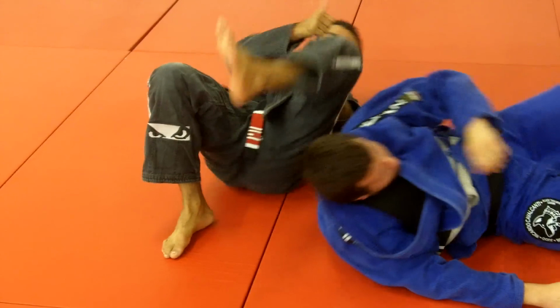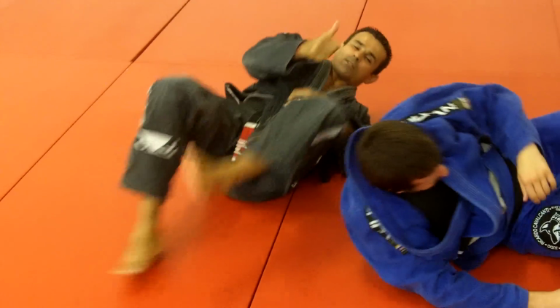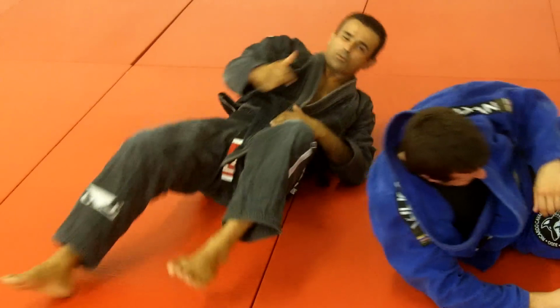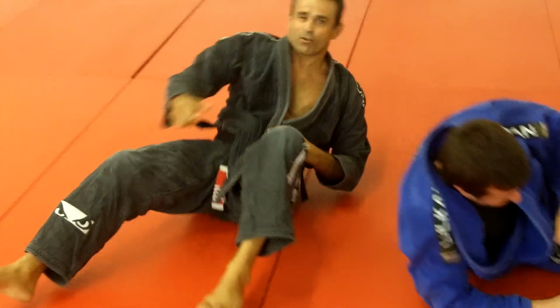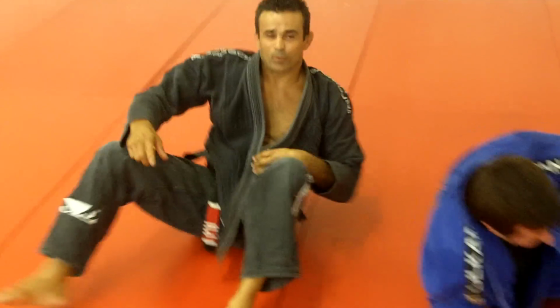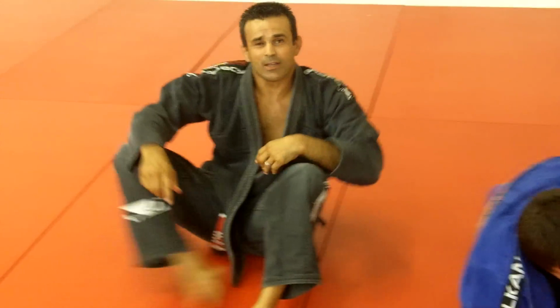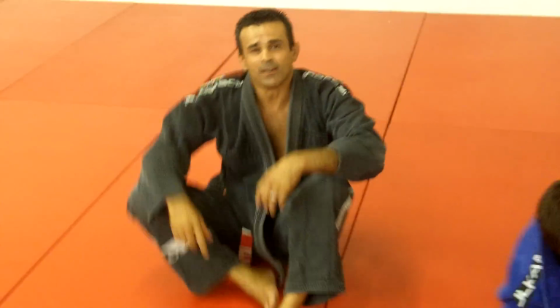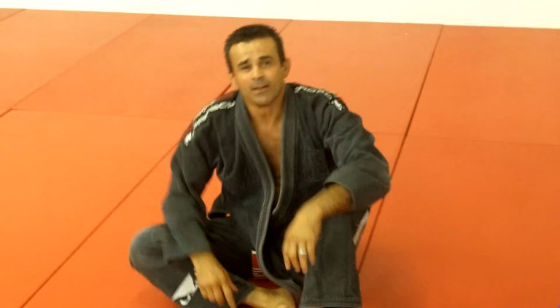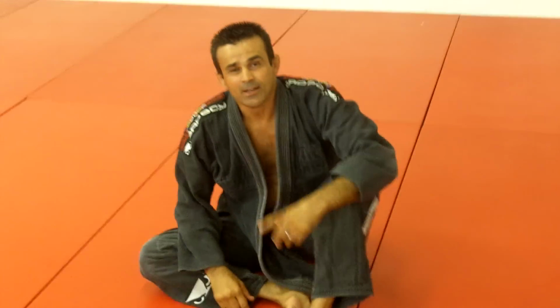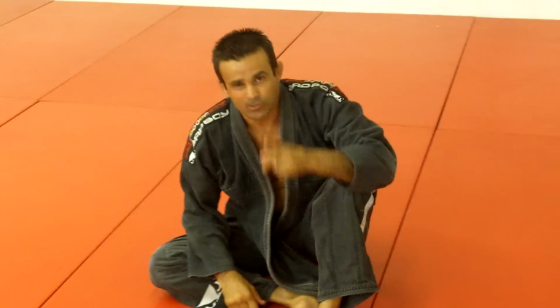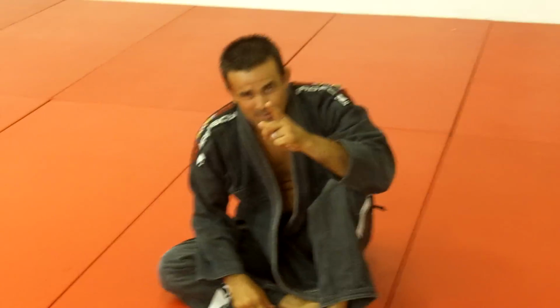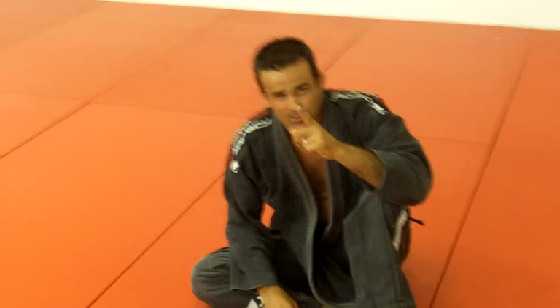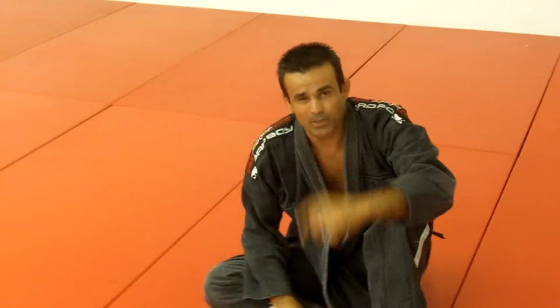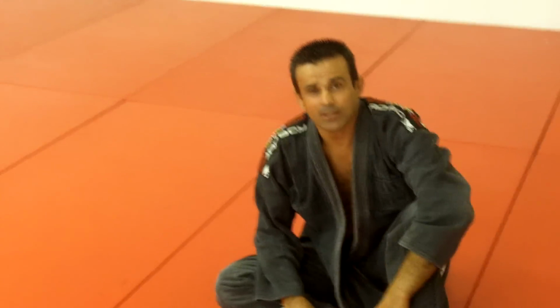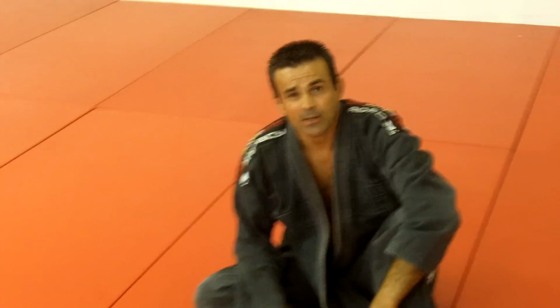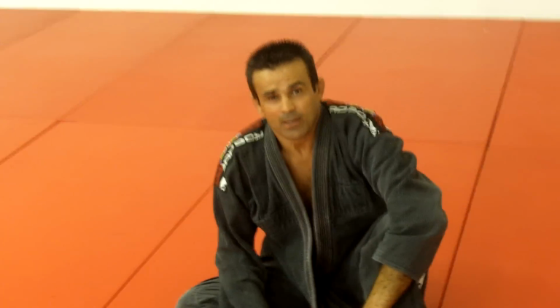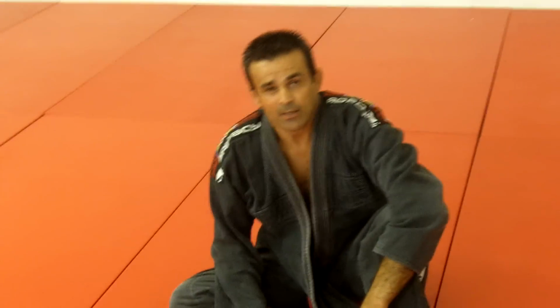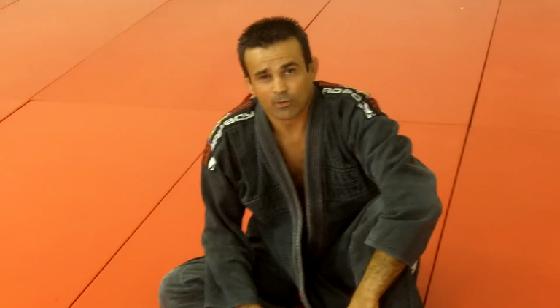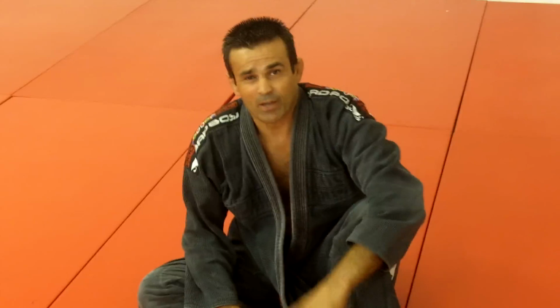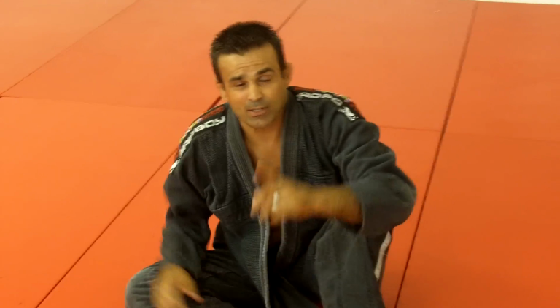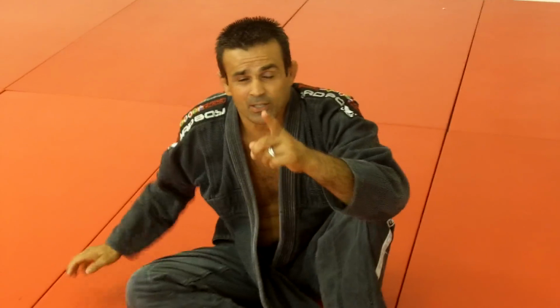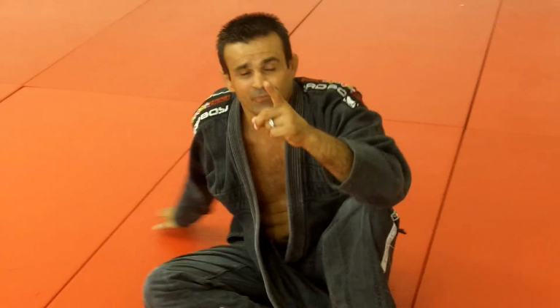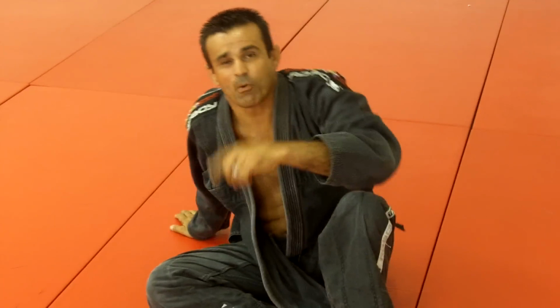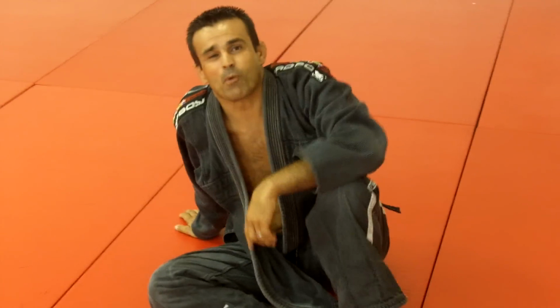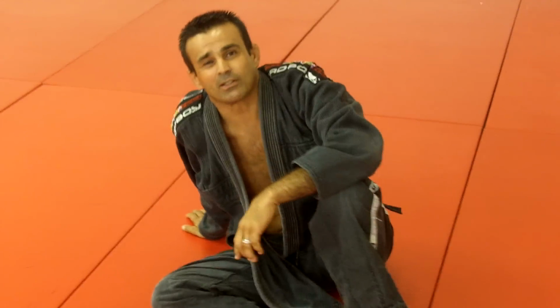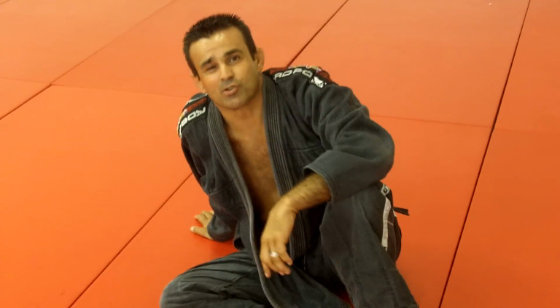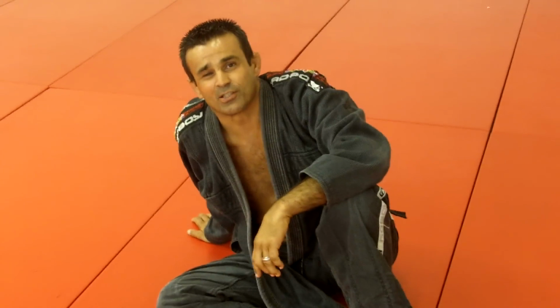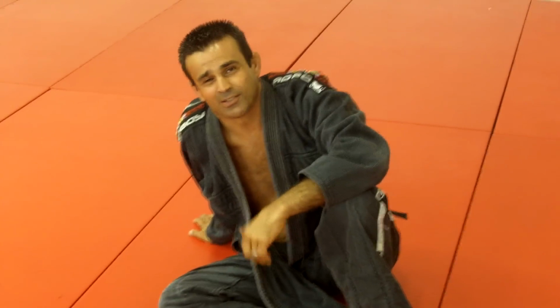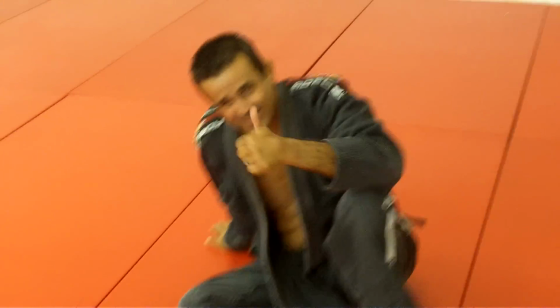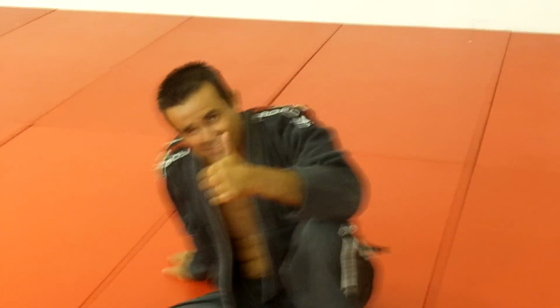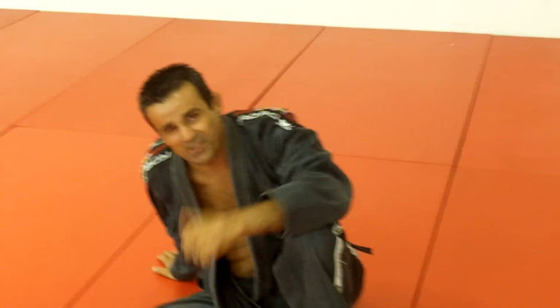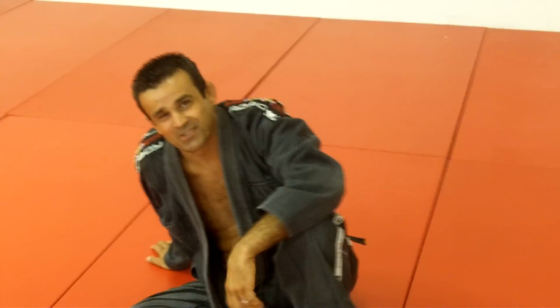This is the position of the week. See you guys next week. And don't forget, nothing more important than Jiu Jitsu. Thank you.